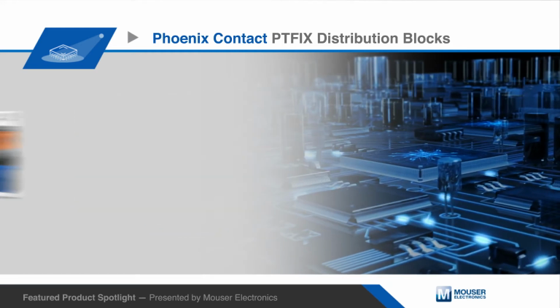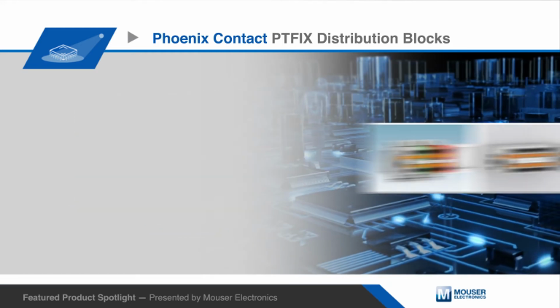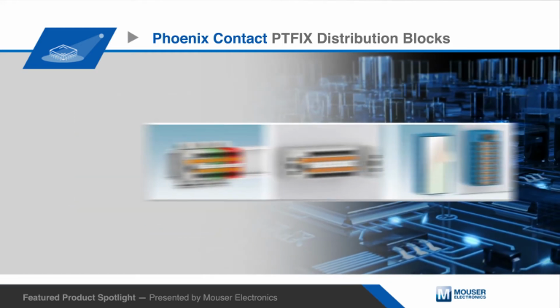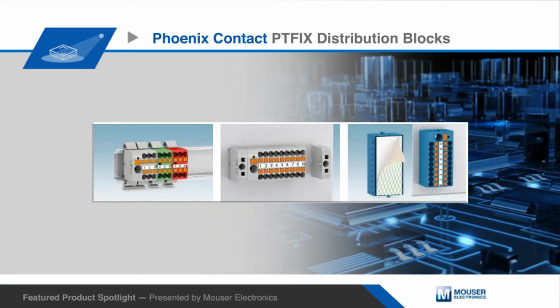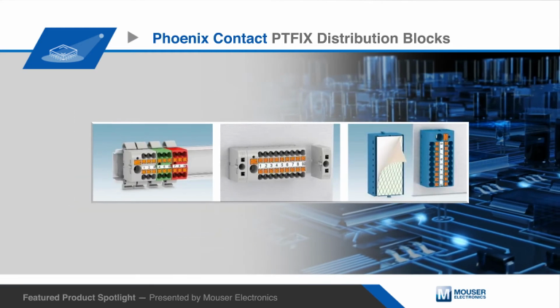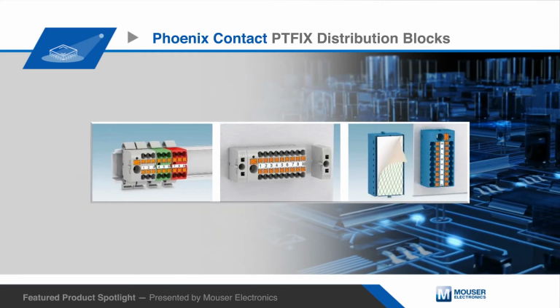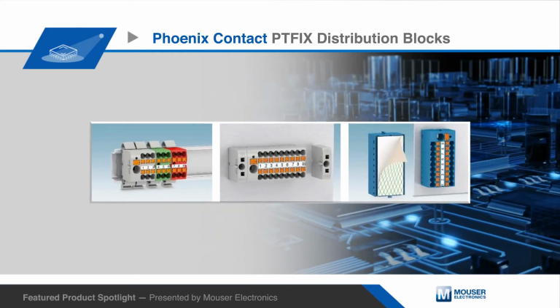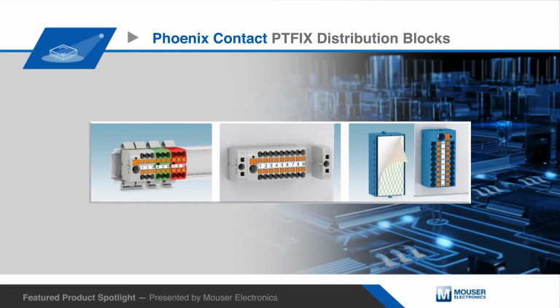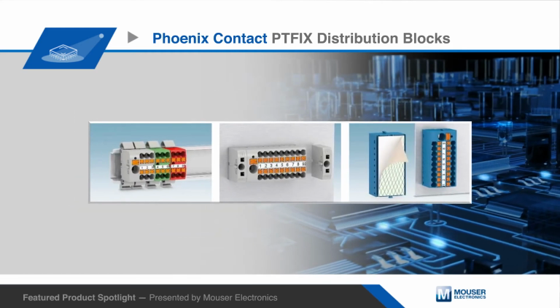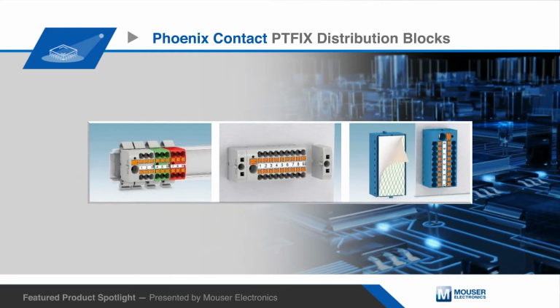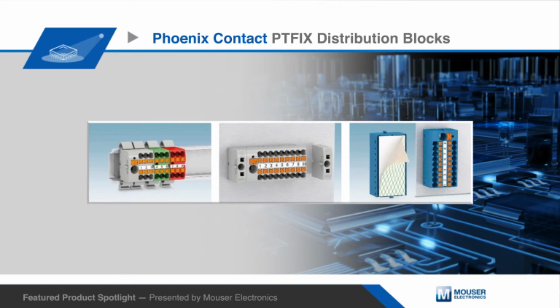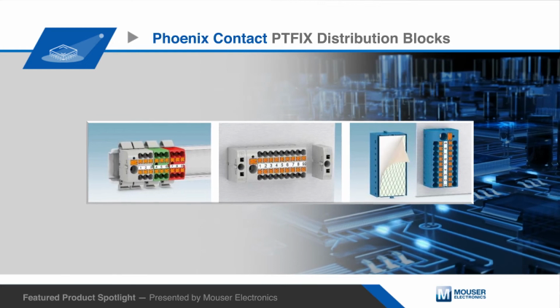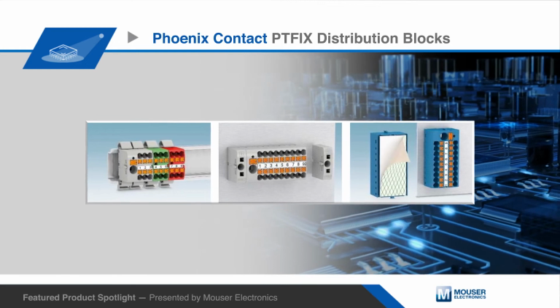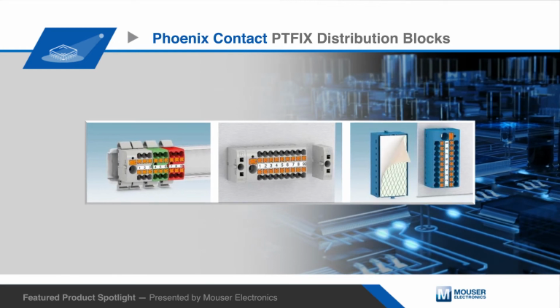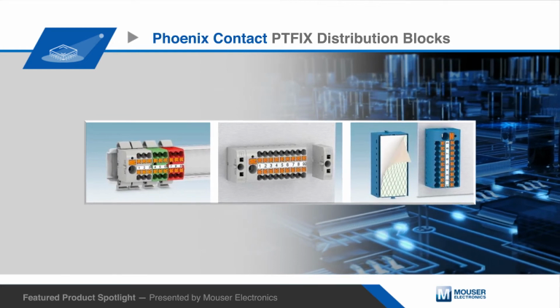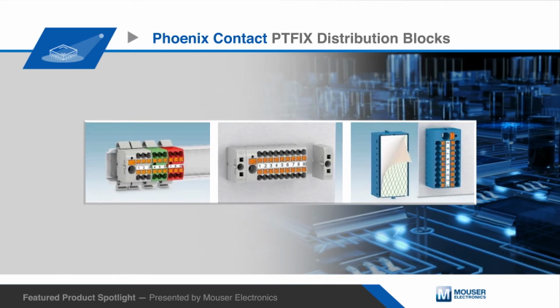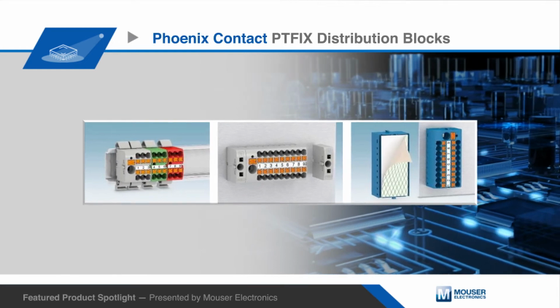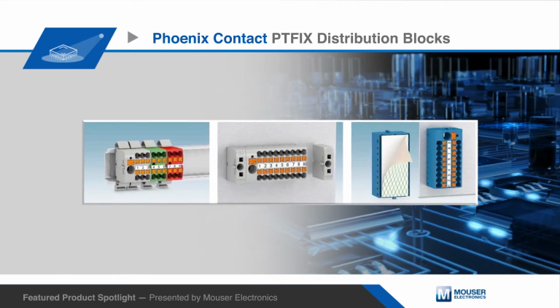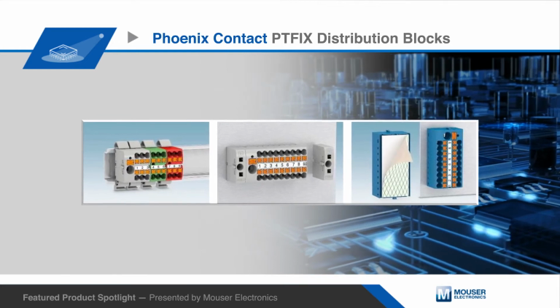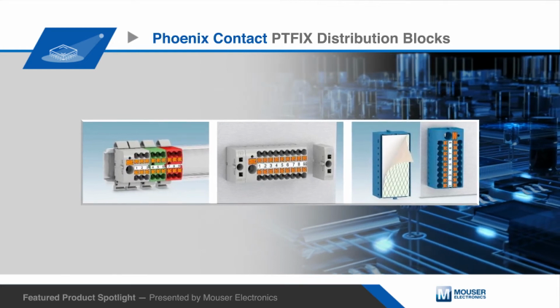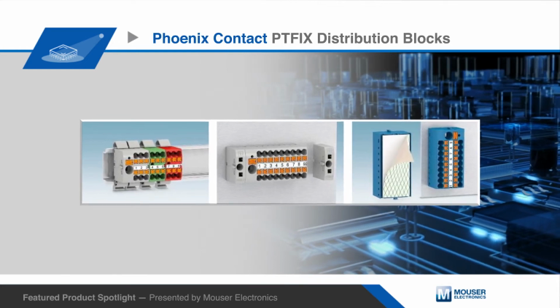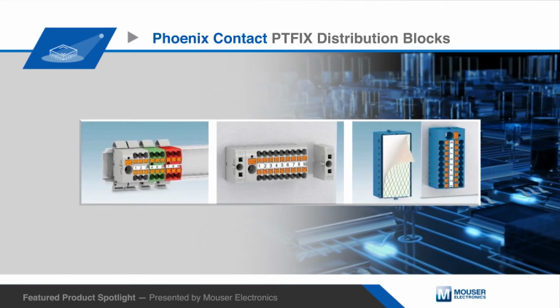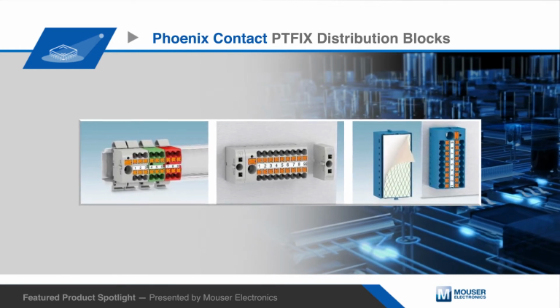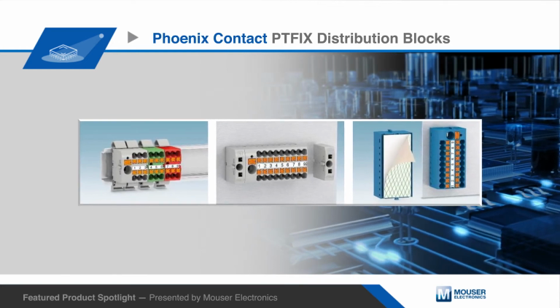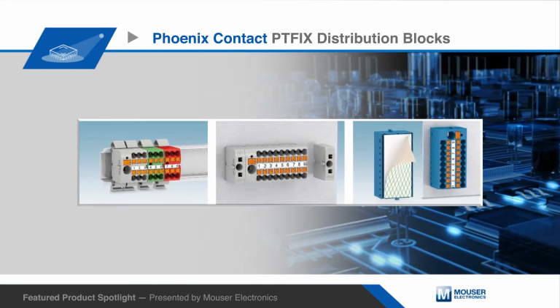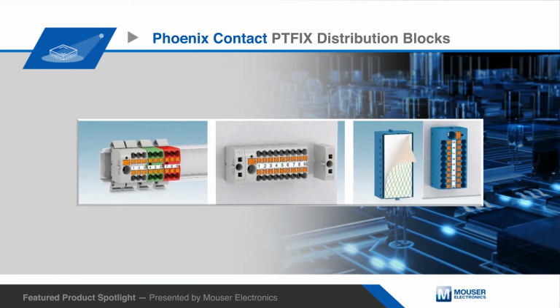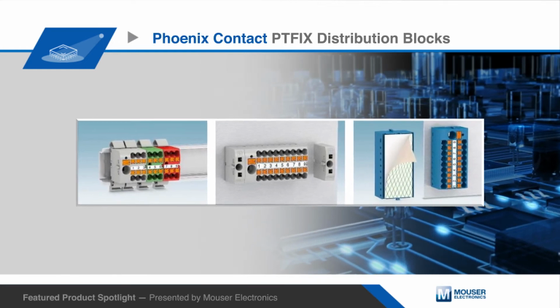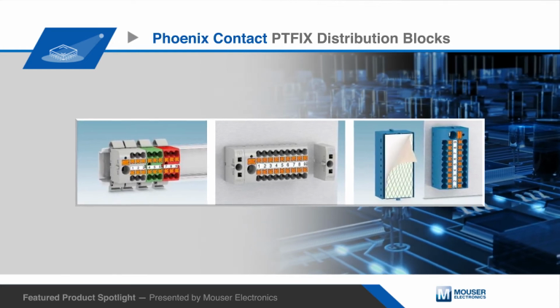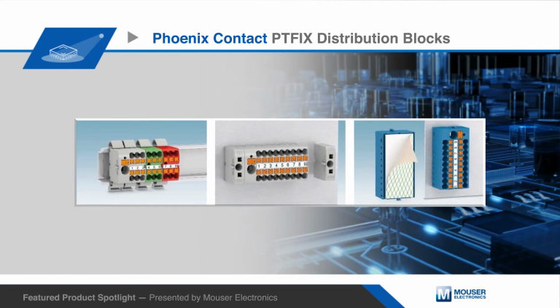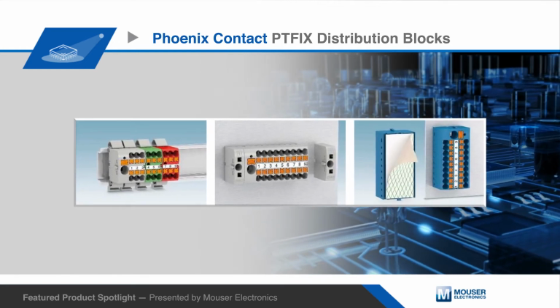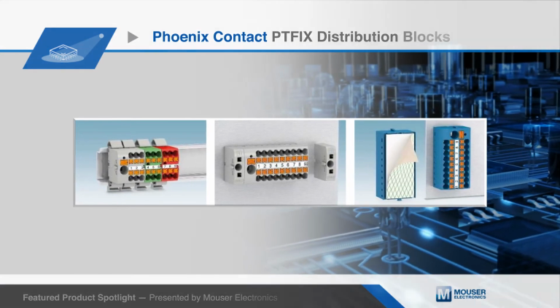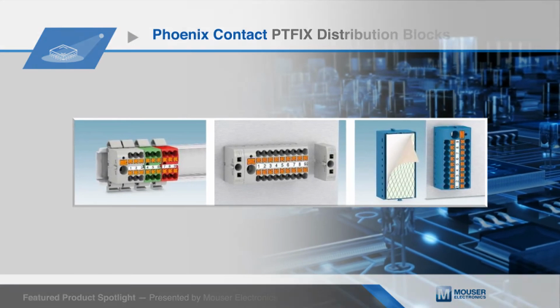There are three mounting methods available: self-assembly, DIN rail, and self-adhesive mounting.